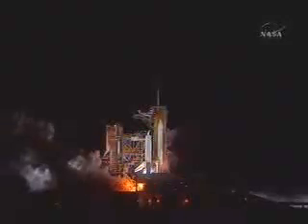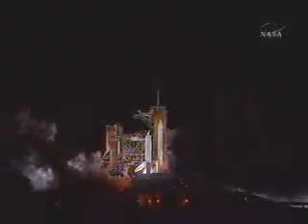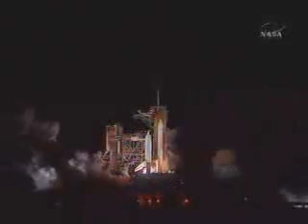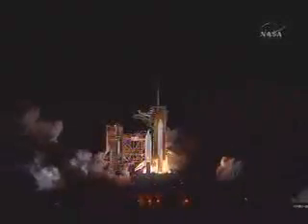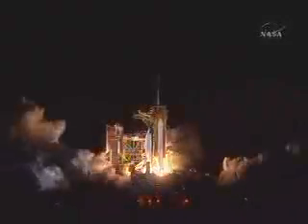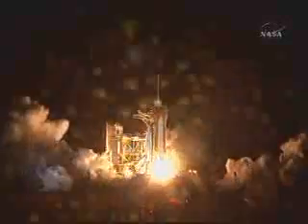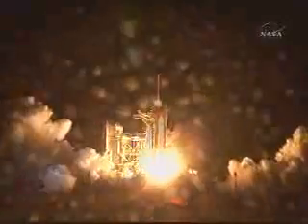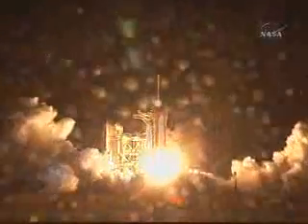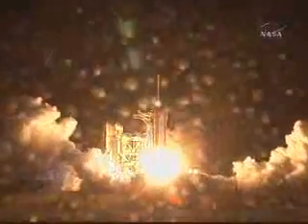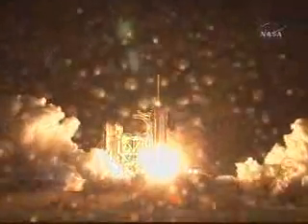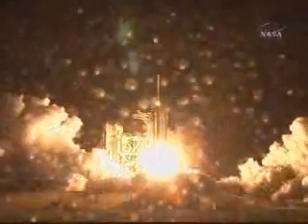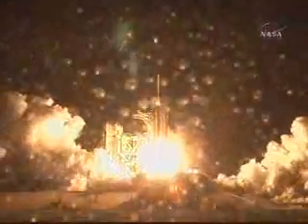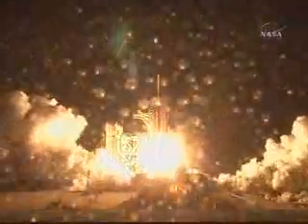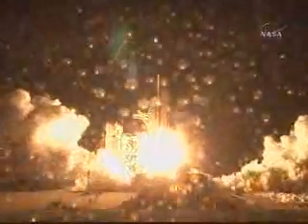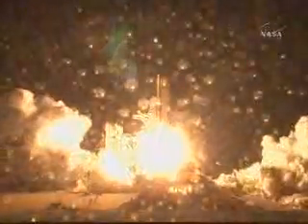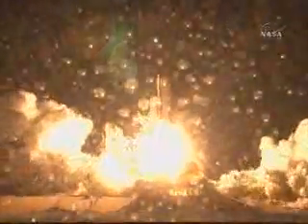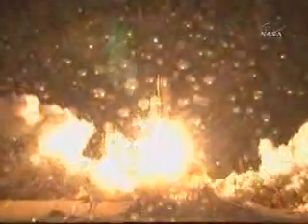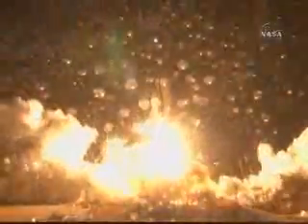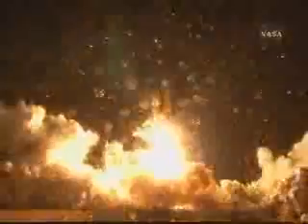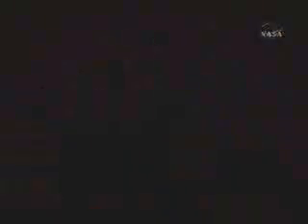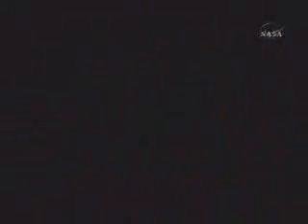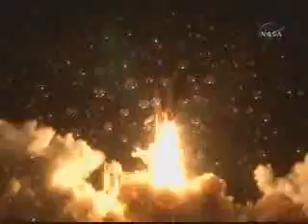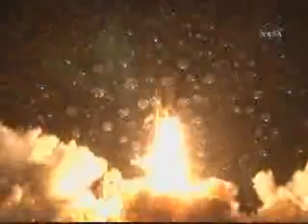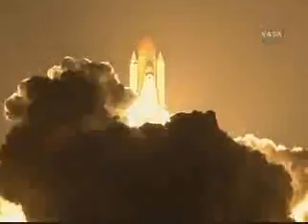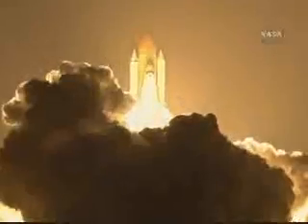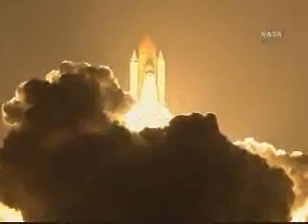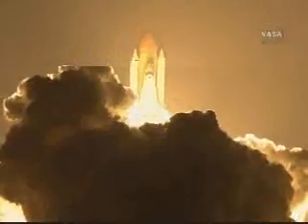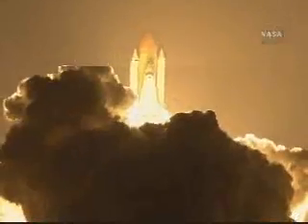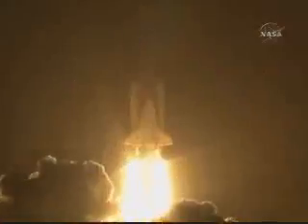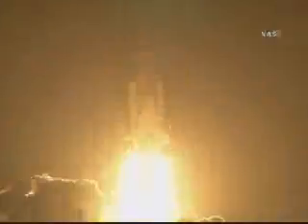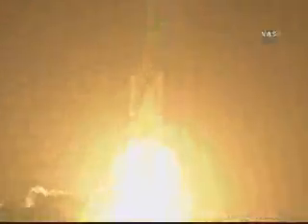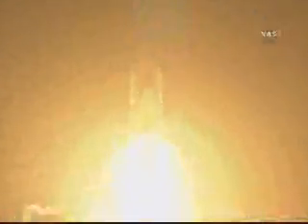Booster ignition. And liftoff of Space Shuttle Endeavour, preparing our home in space for a larger international family.